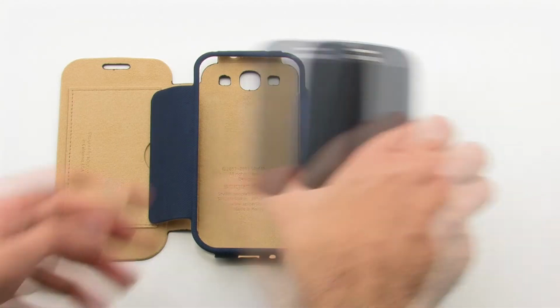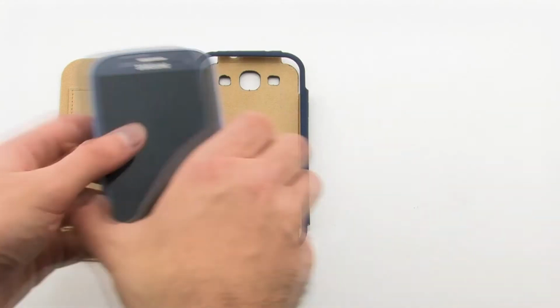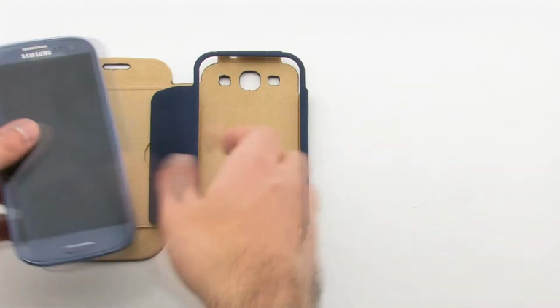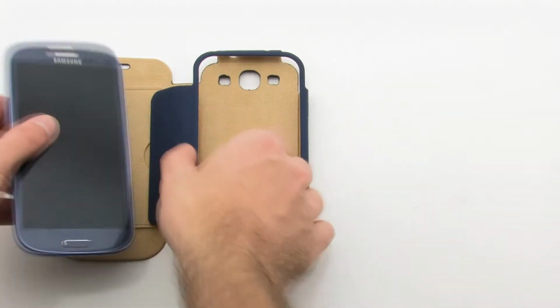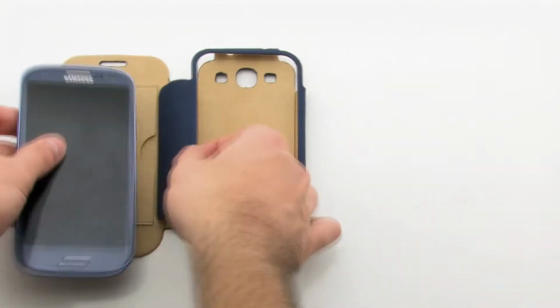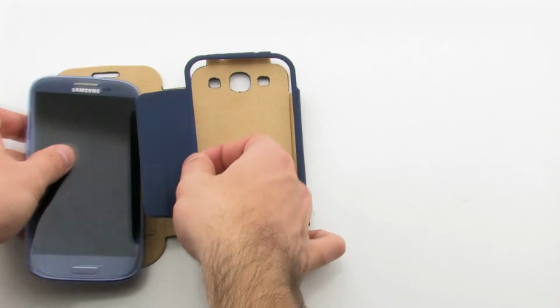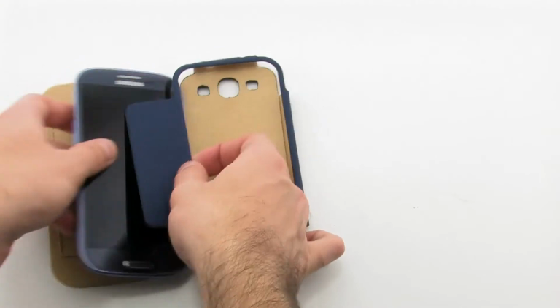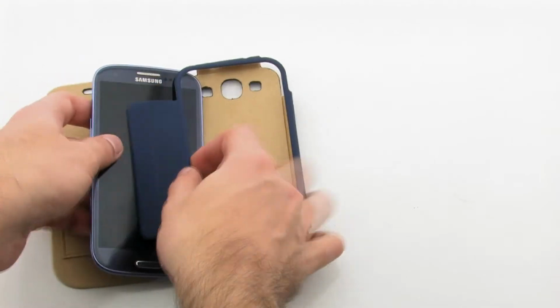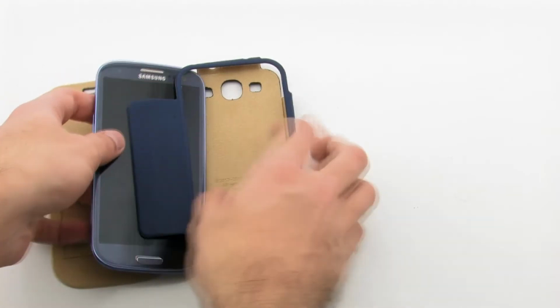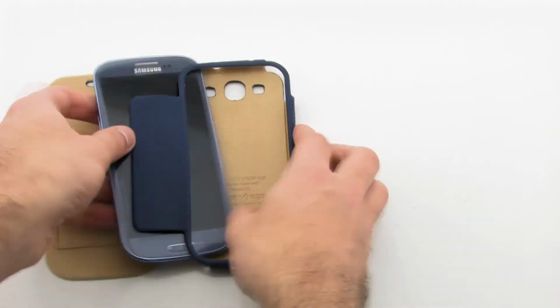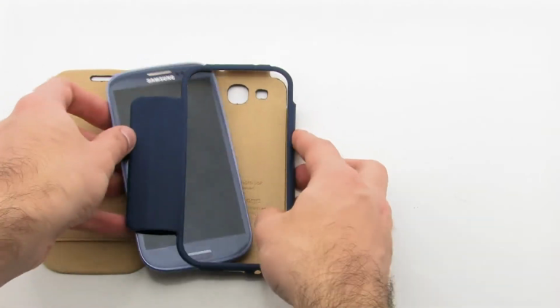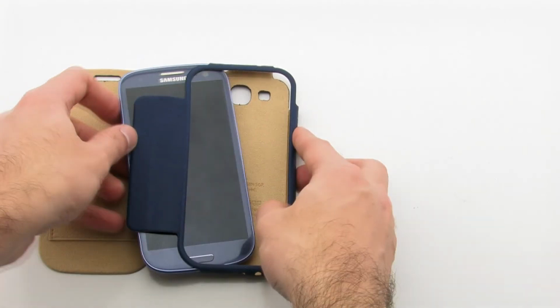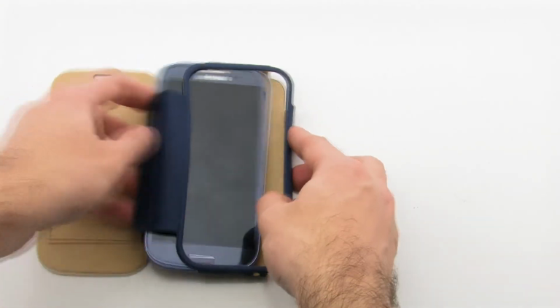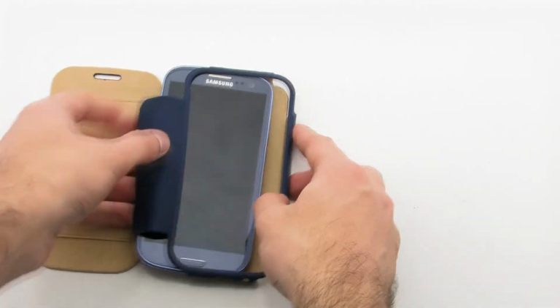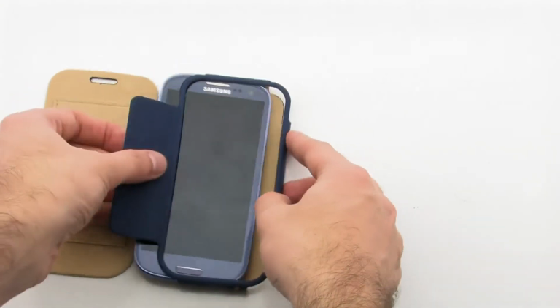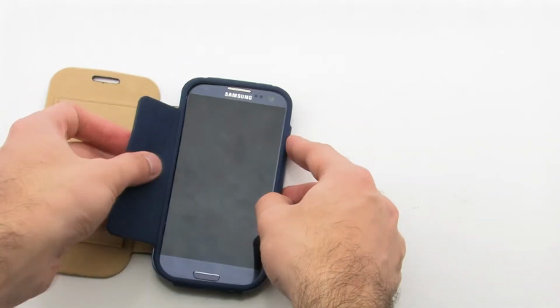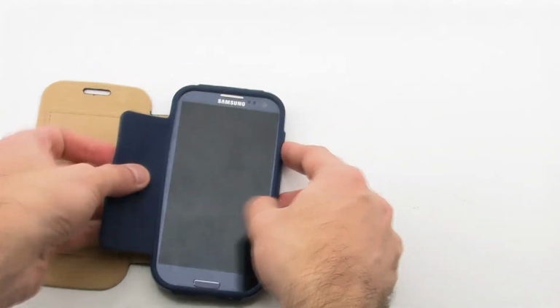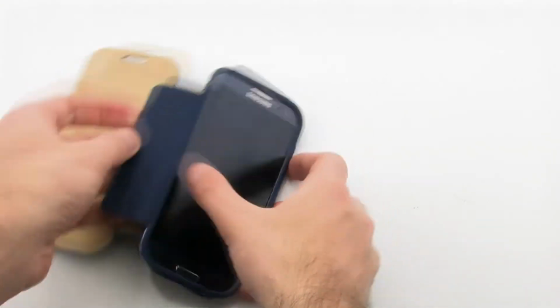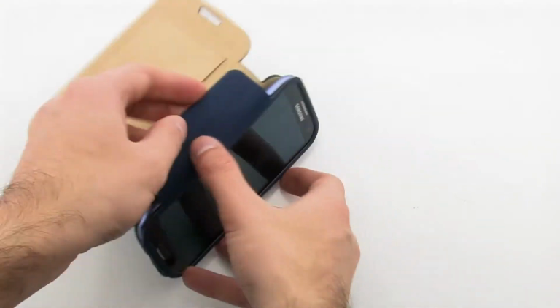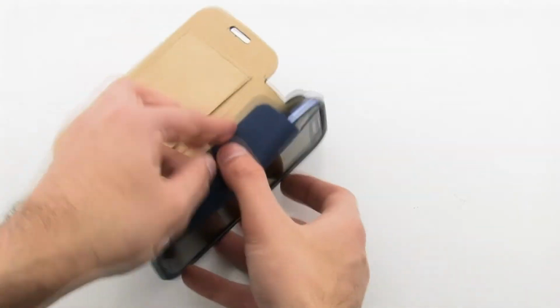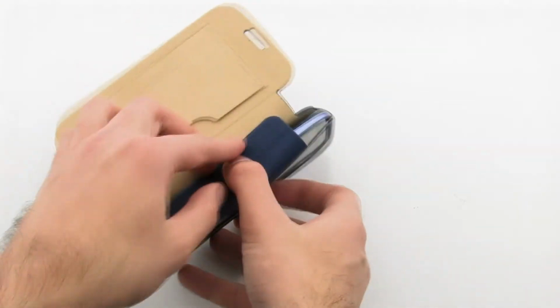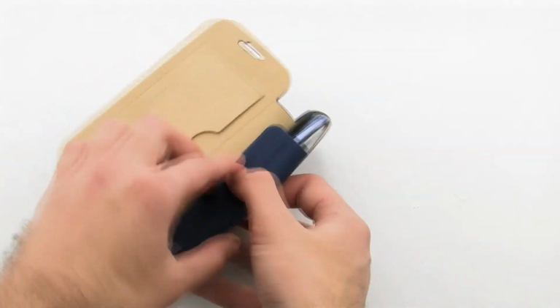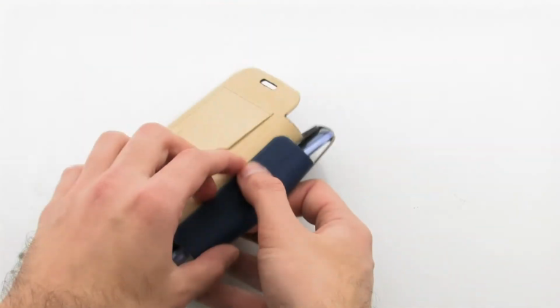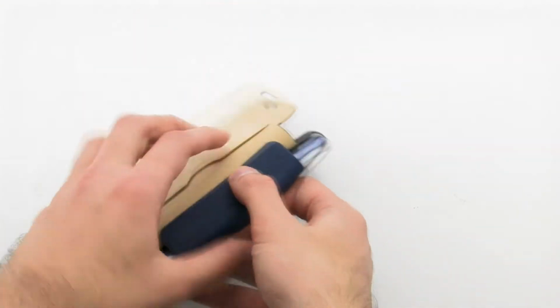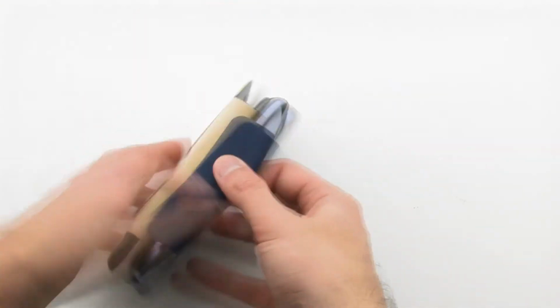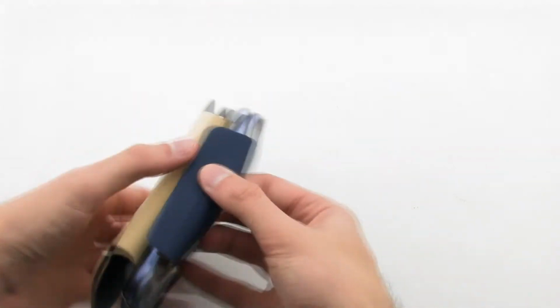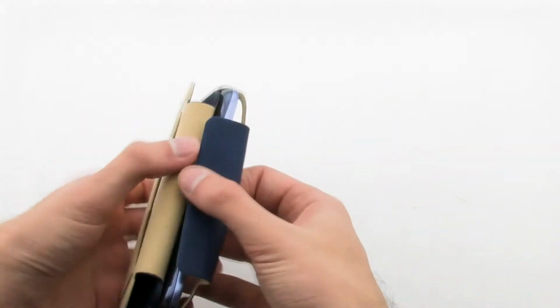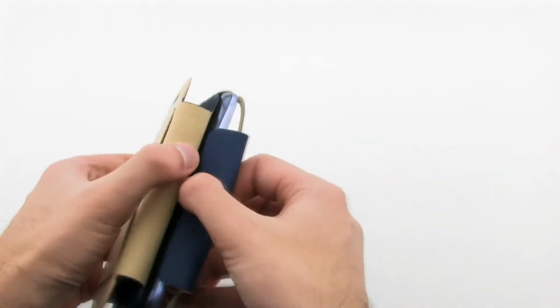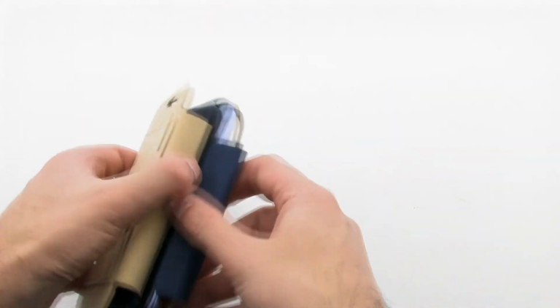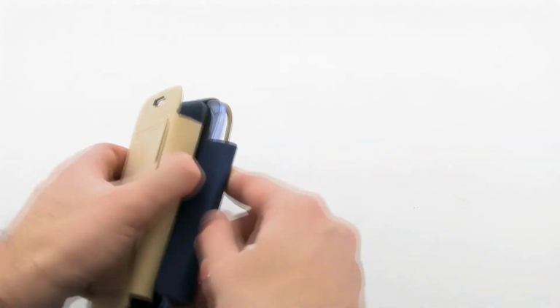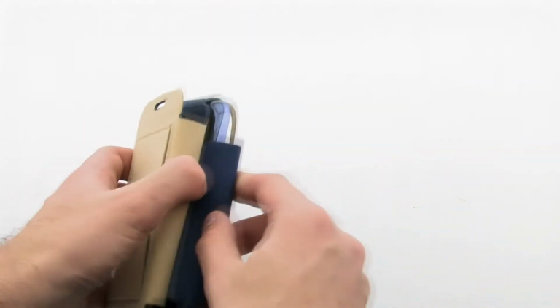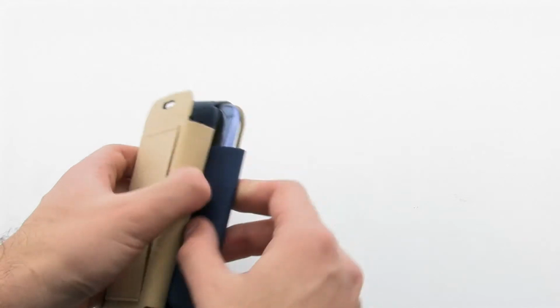To install the case, slide the right side of the phone into the opening in the case. Then tuck the extended piece around behind the phone.